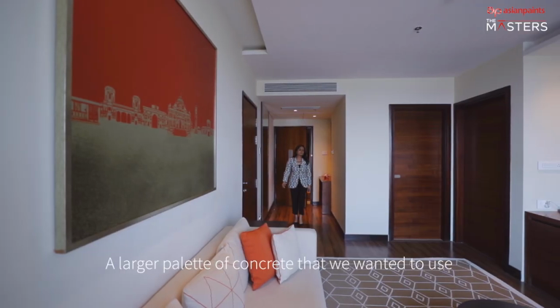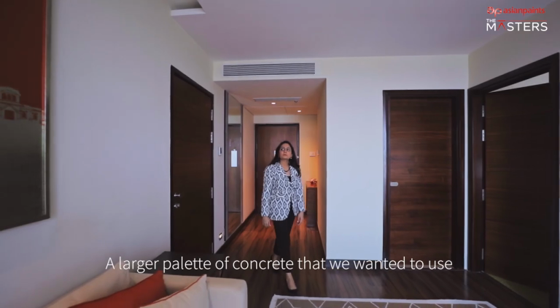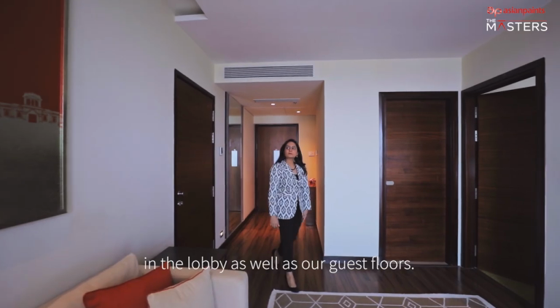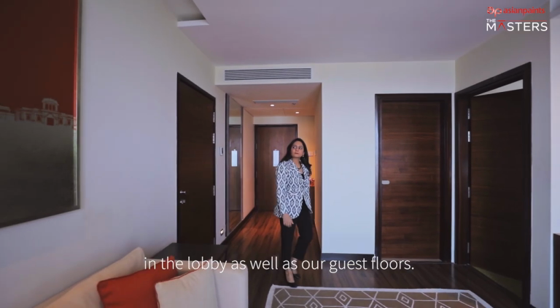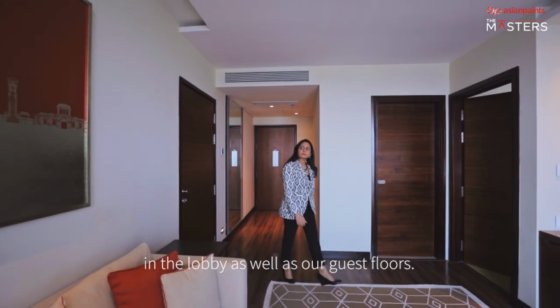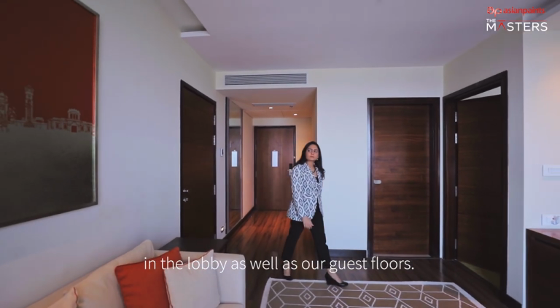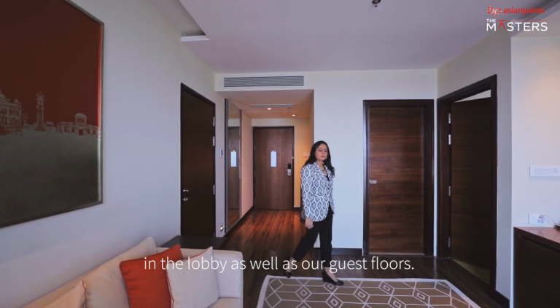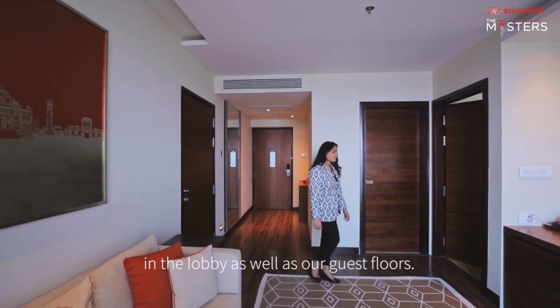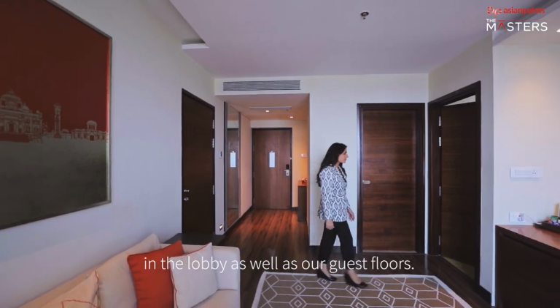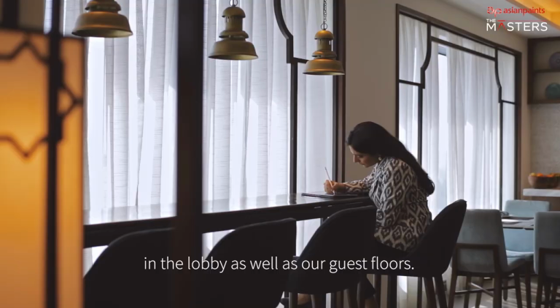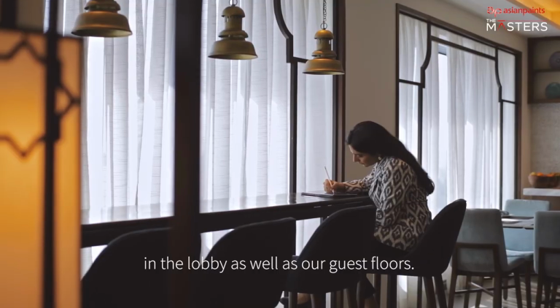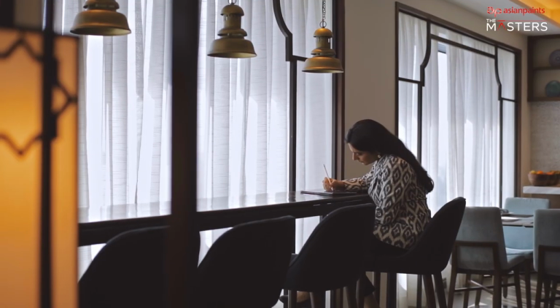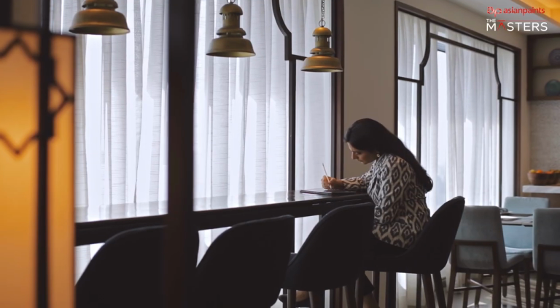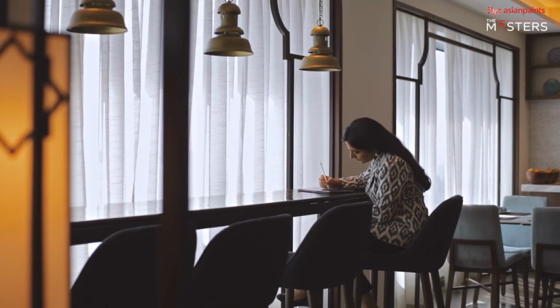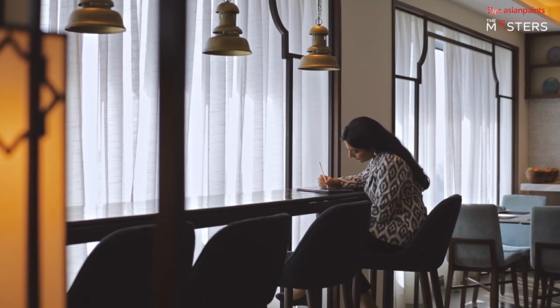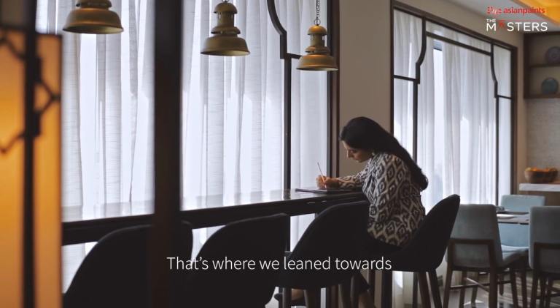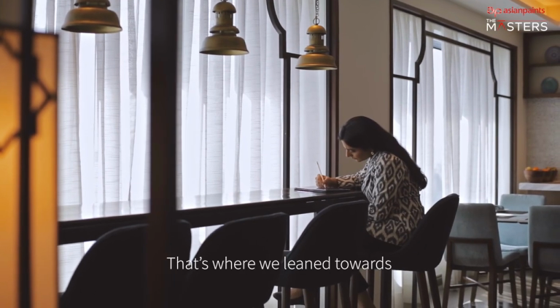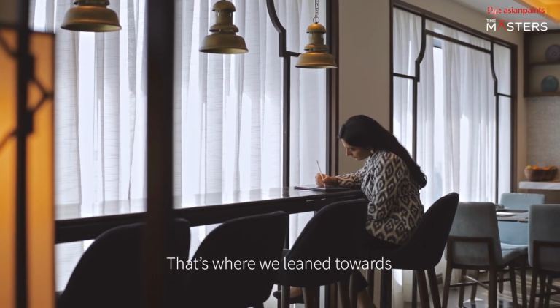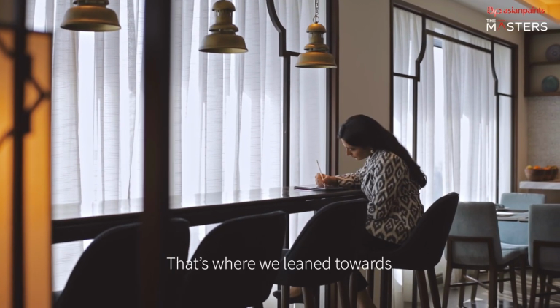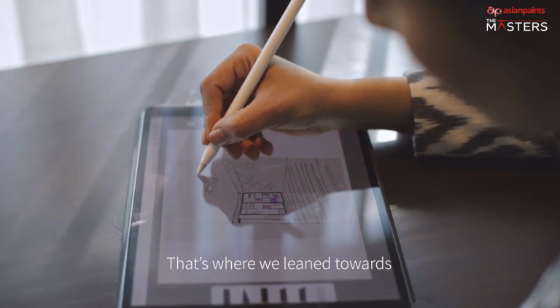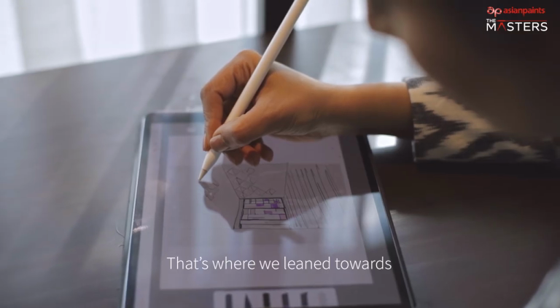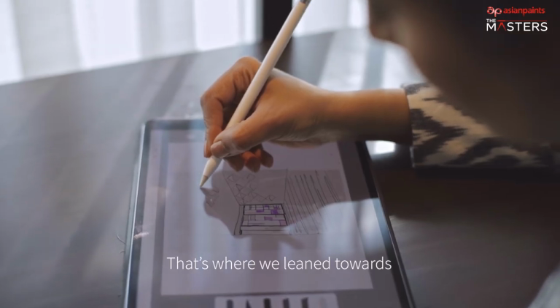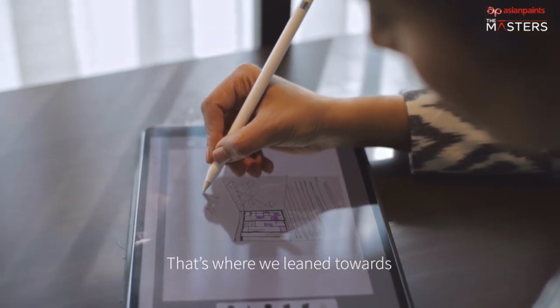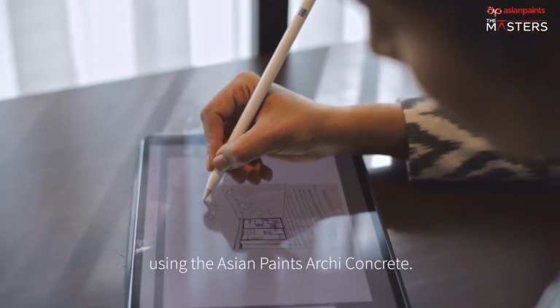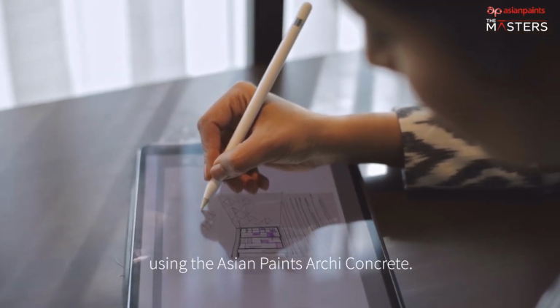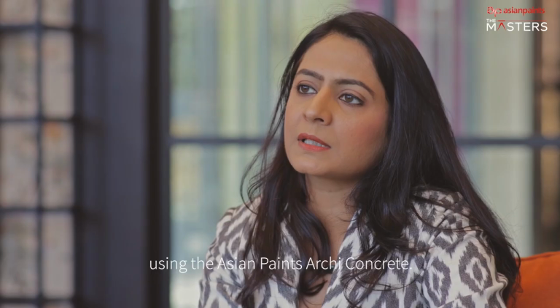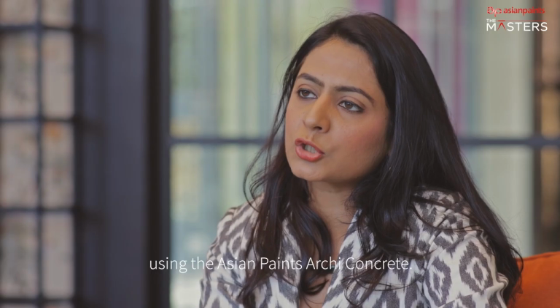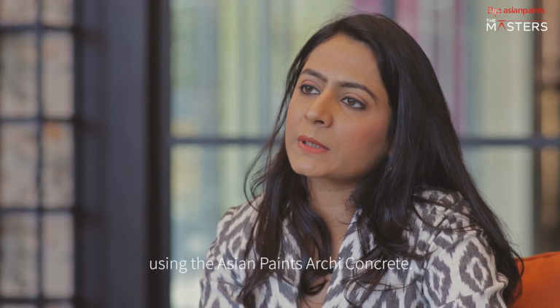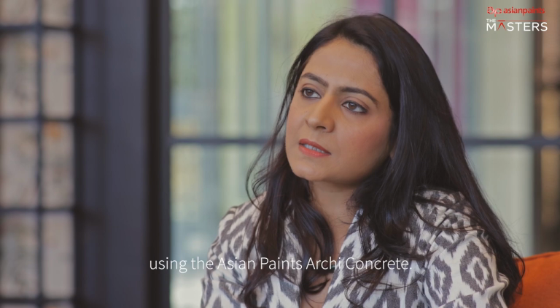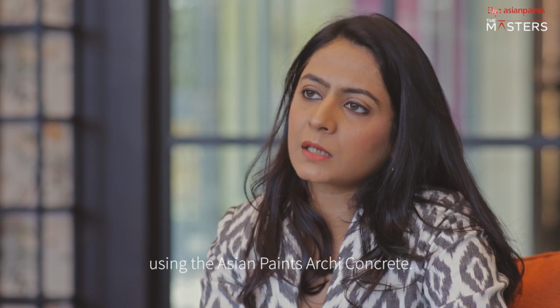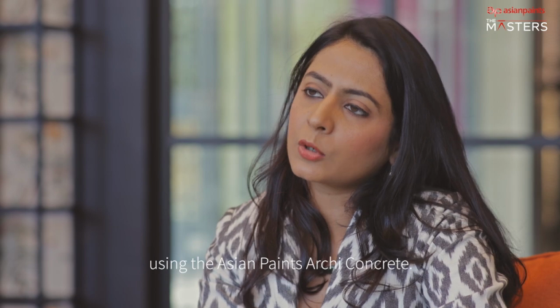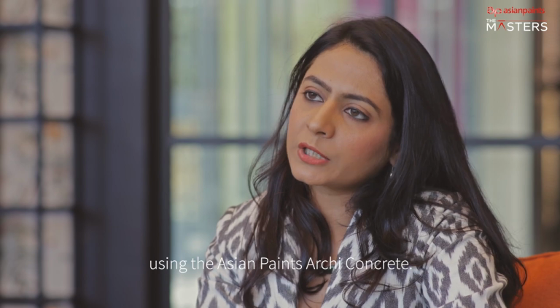A larger palette of concrete was used in the lobby as well as our guest floors — that's where we leaned towards using the Asian Paints aki concrete.